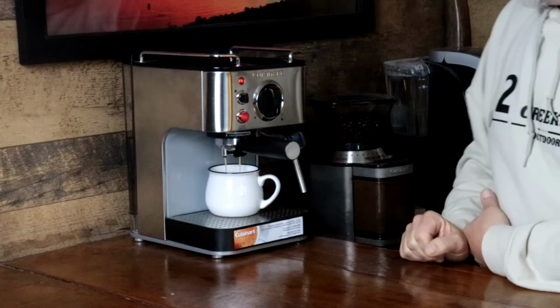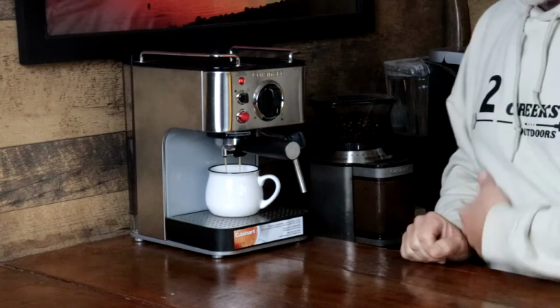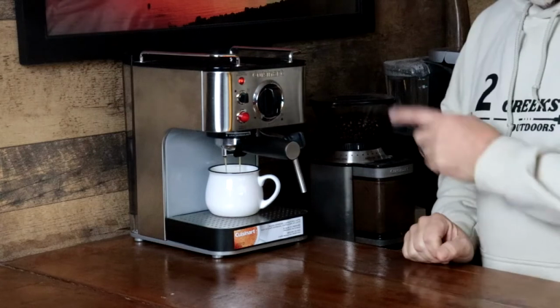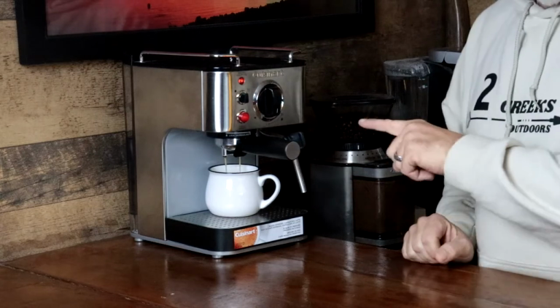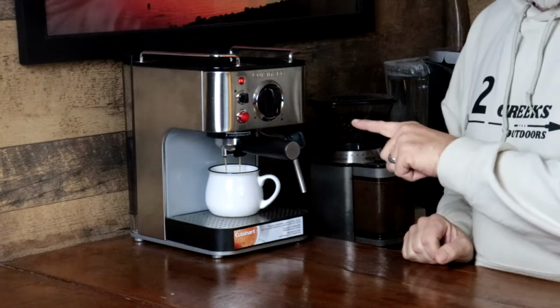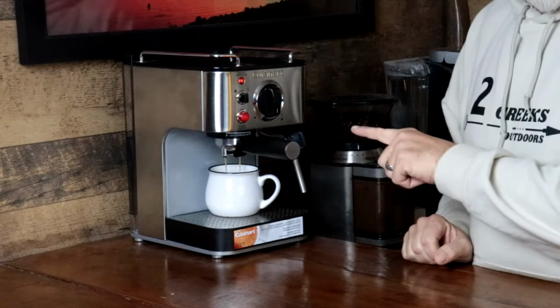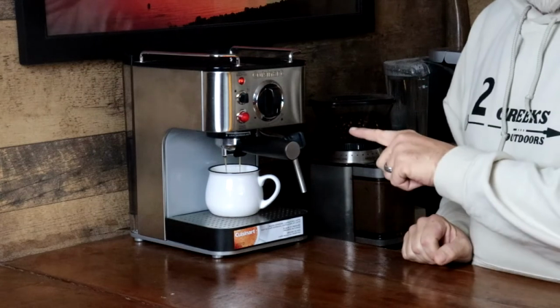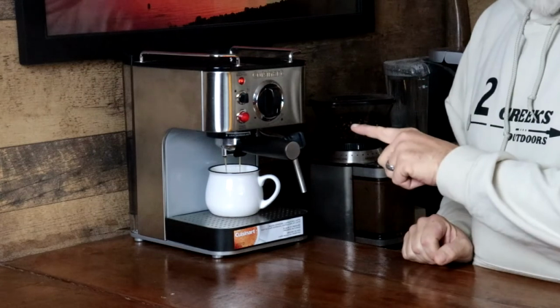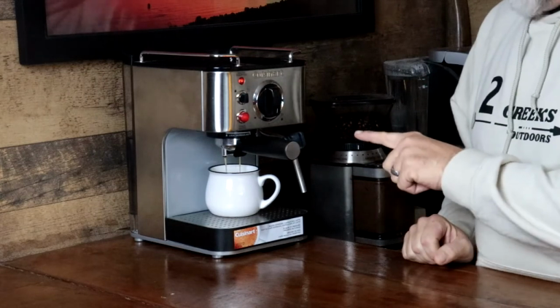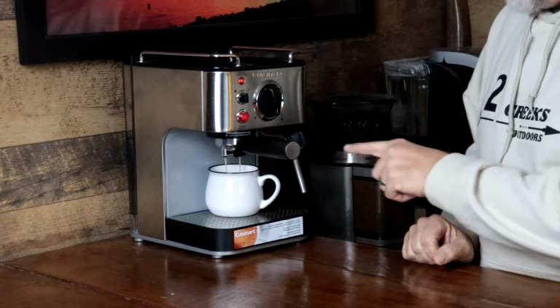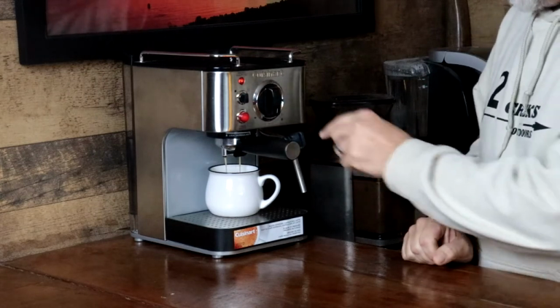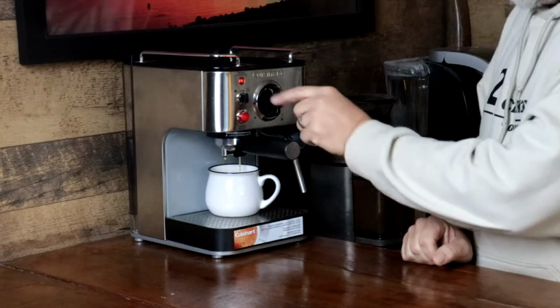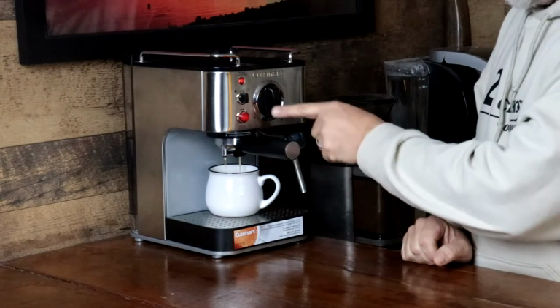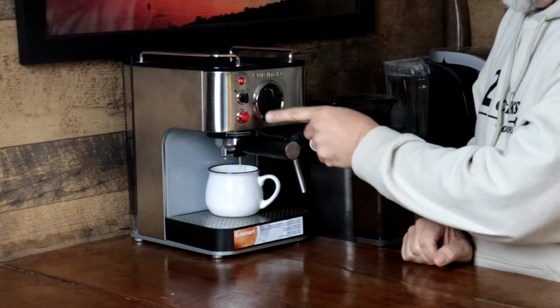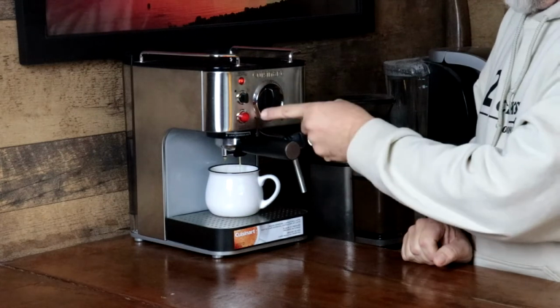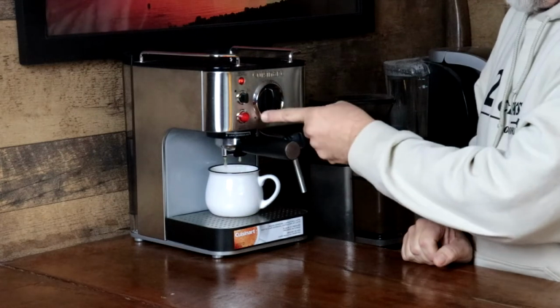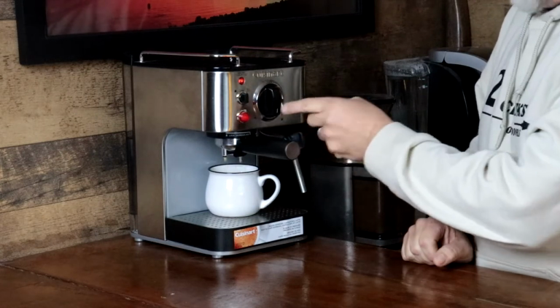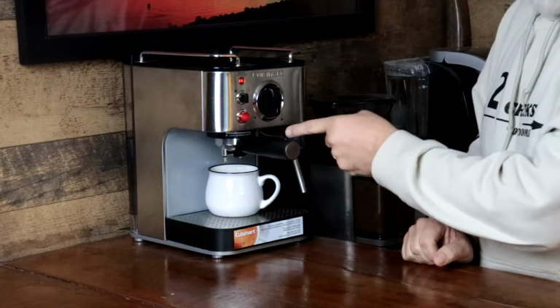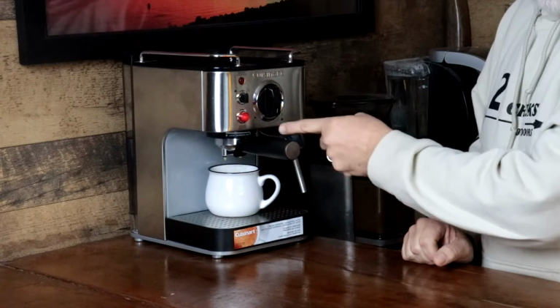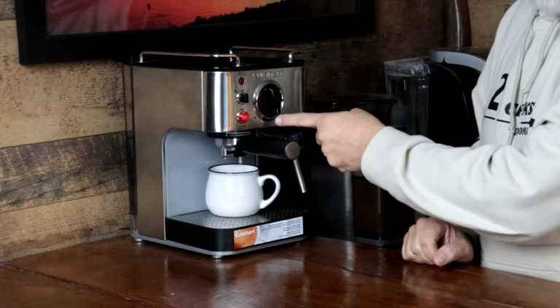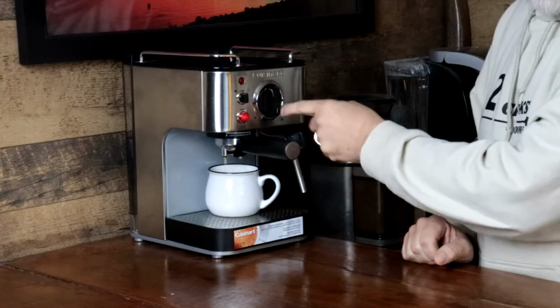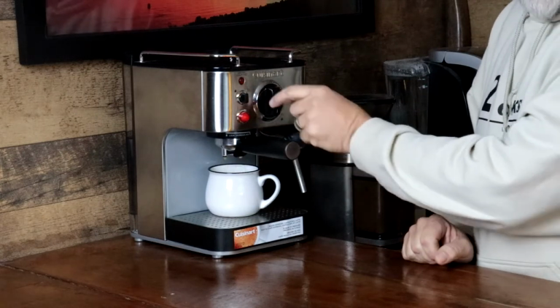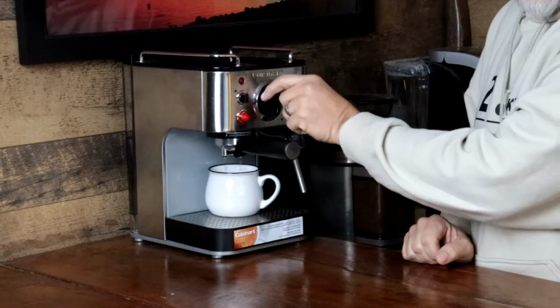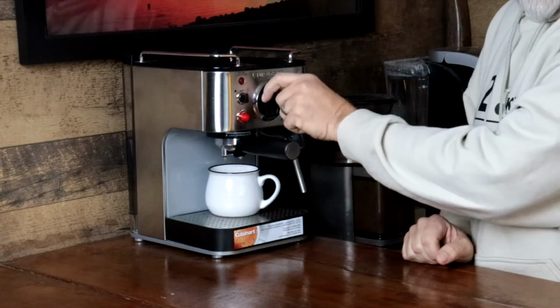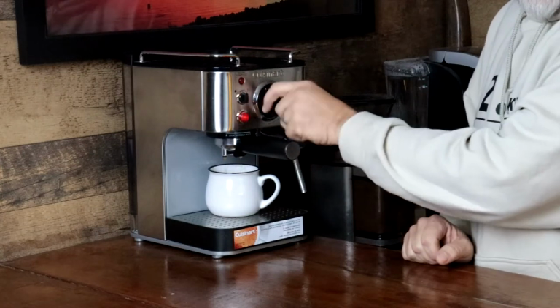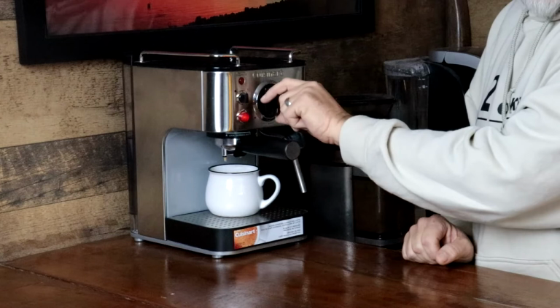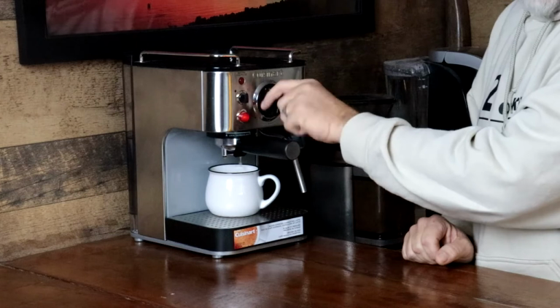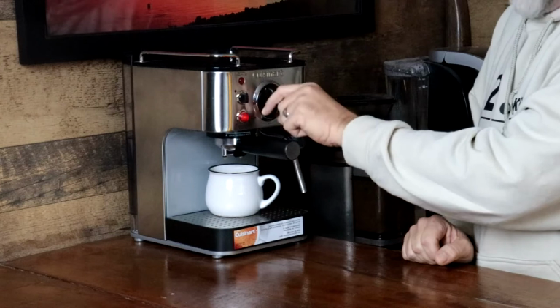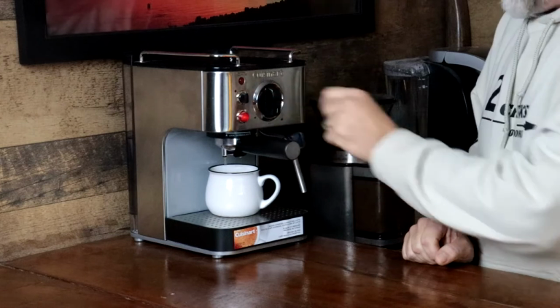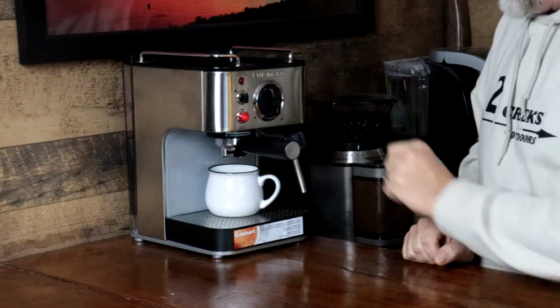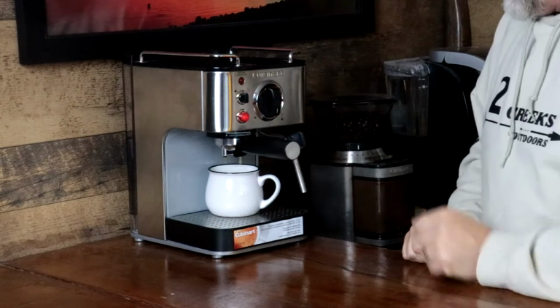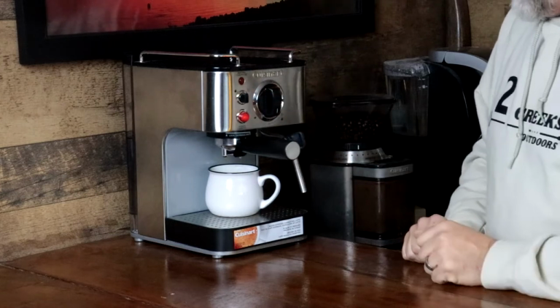Now this will shut off automatically. It will pour and continue to pour depending on how far over you turn the dial.